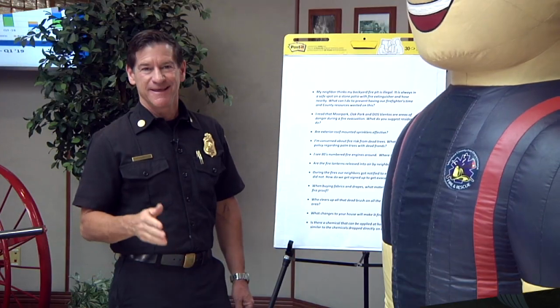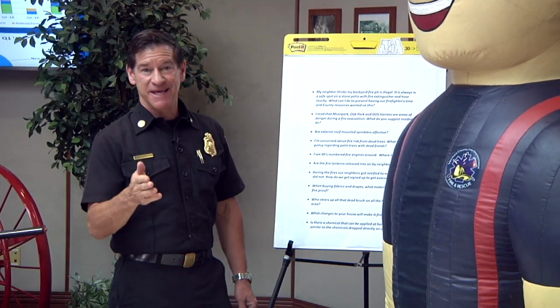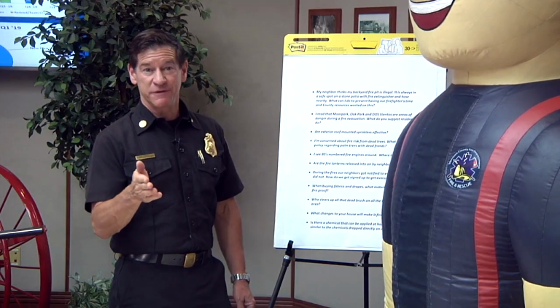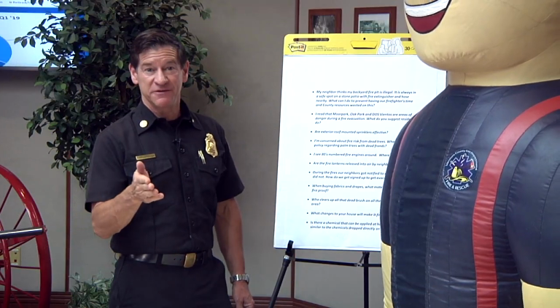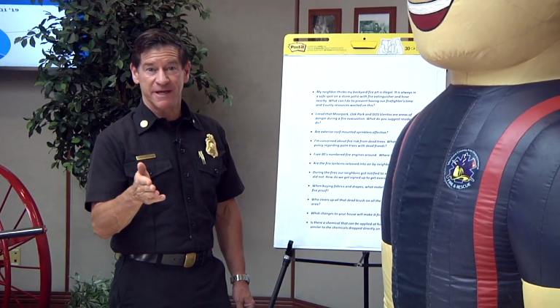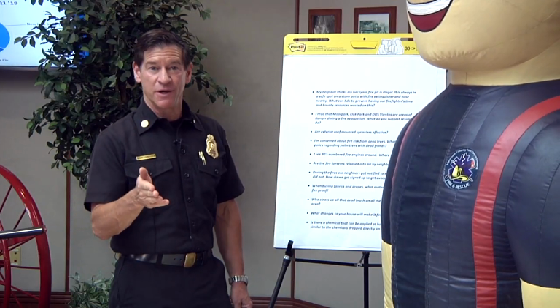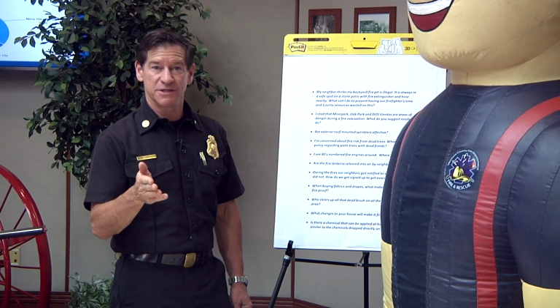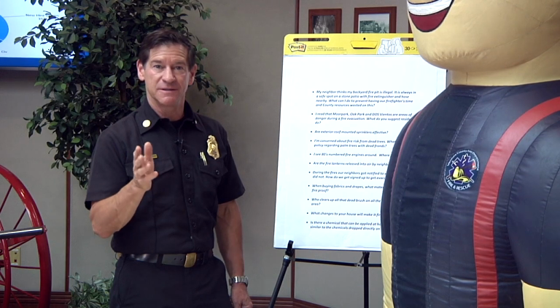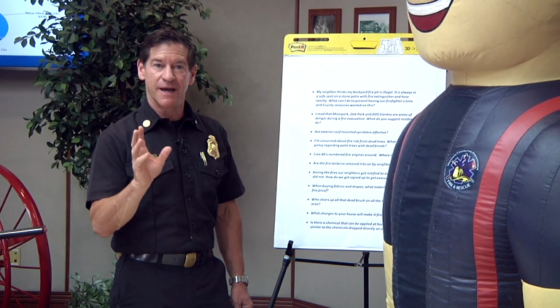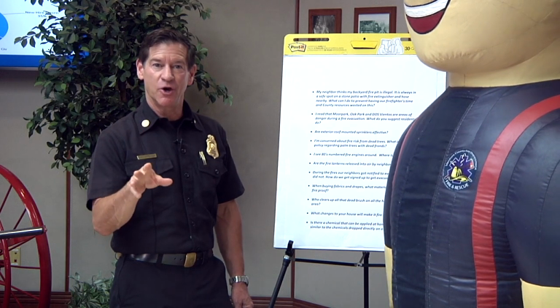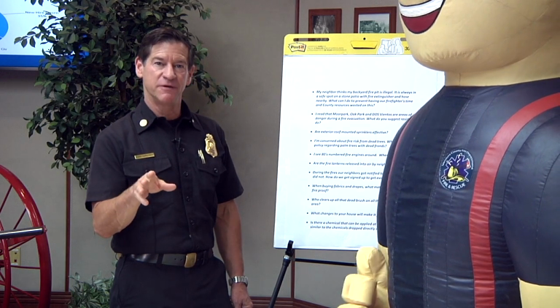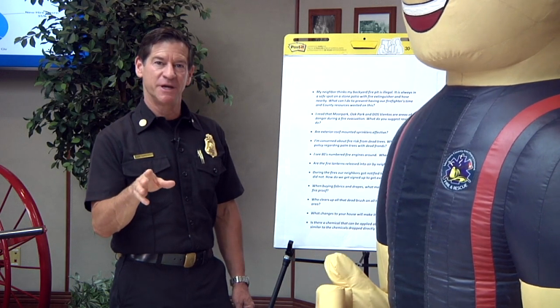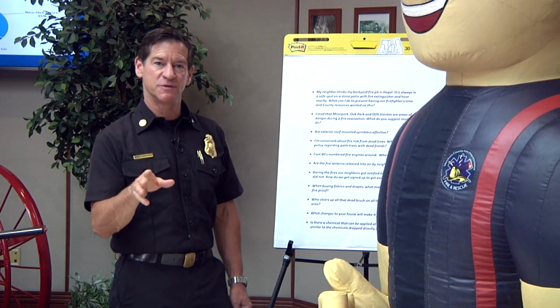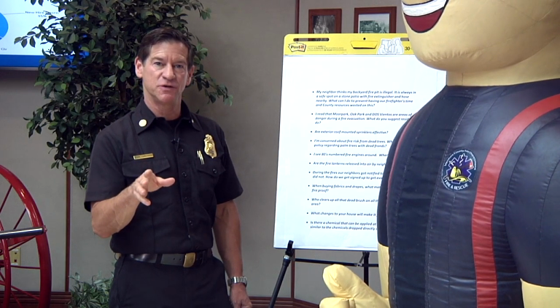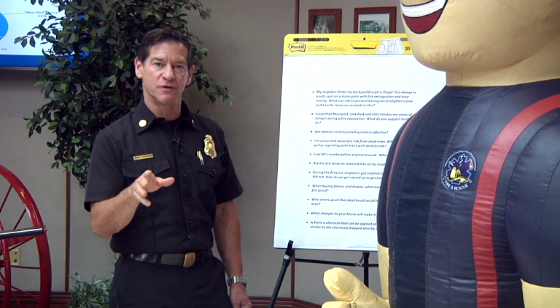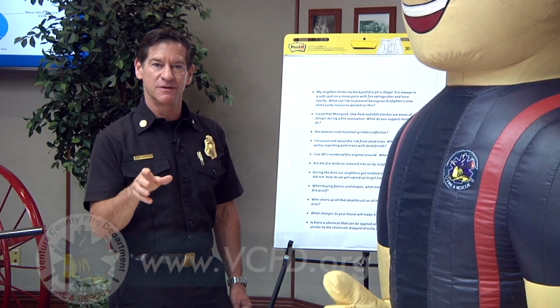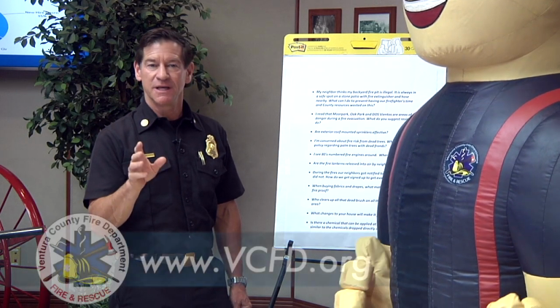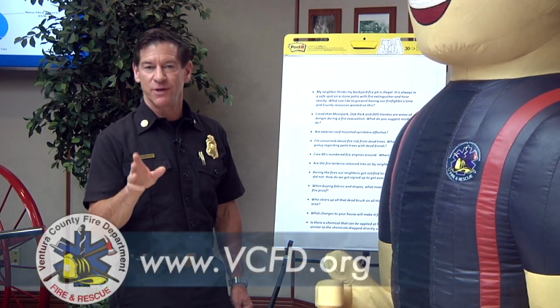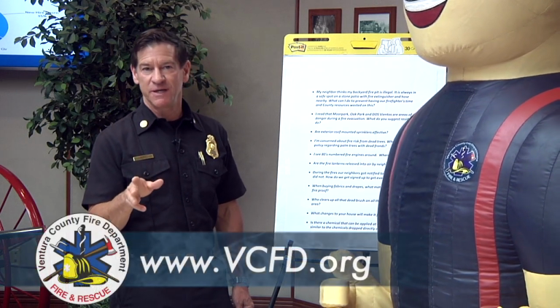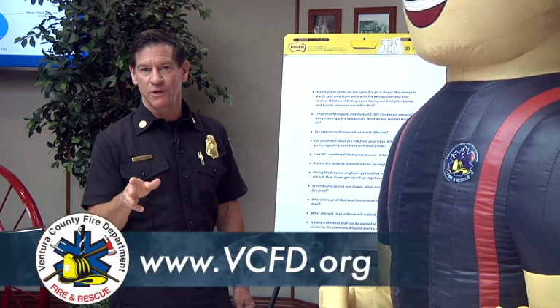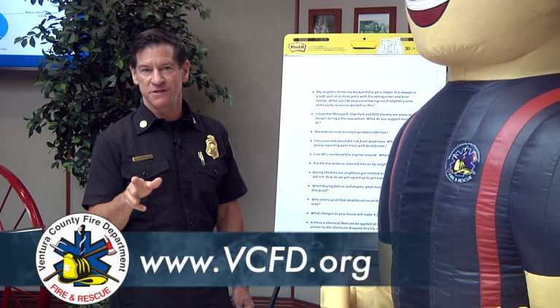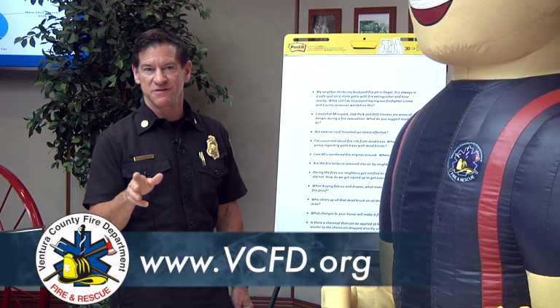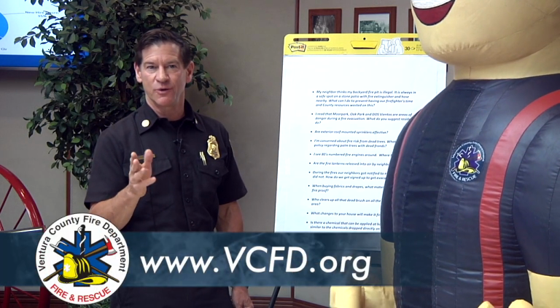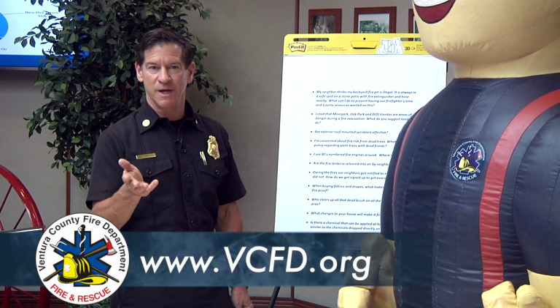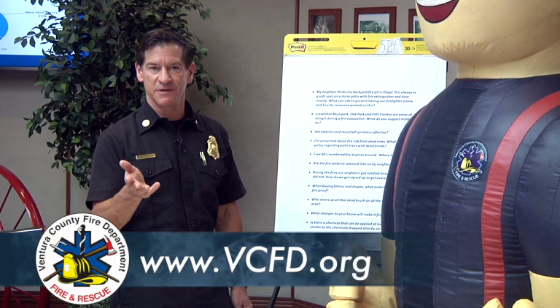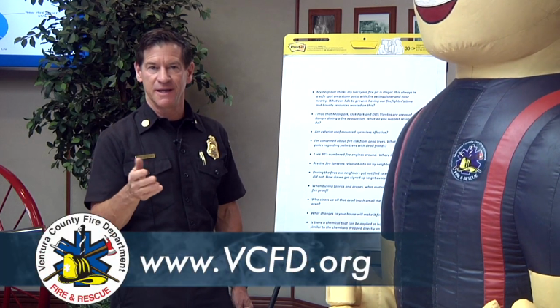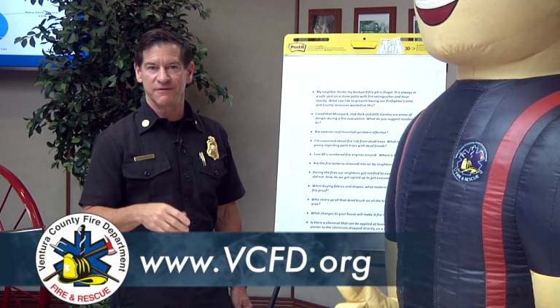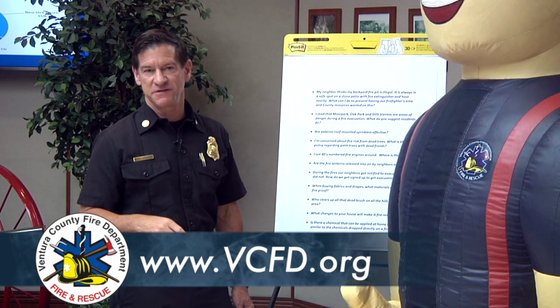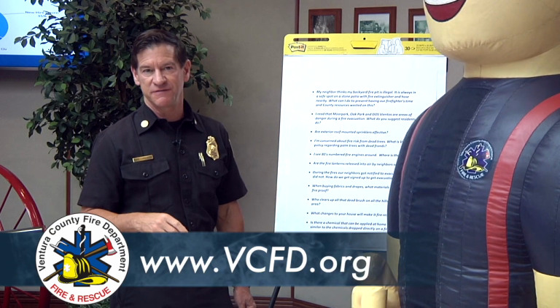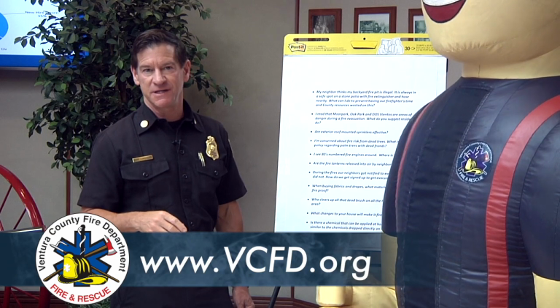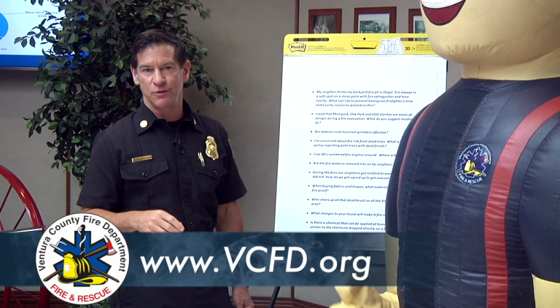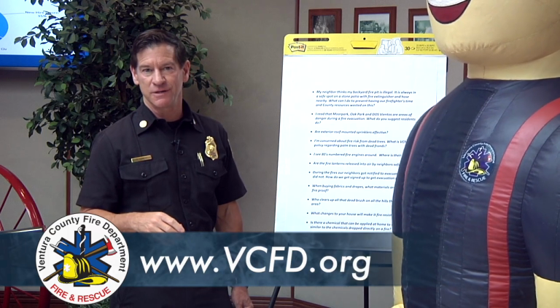Thank you for the answer to that question. I hope the information was useful. If you have any more questions, go to our website at vcfd.org.